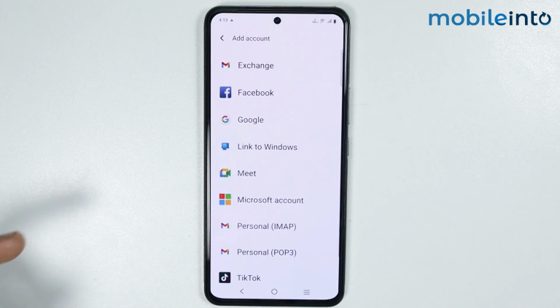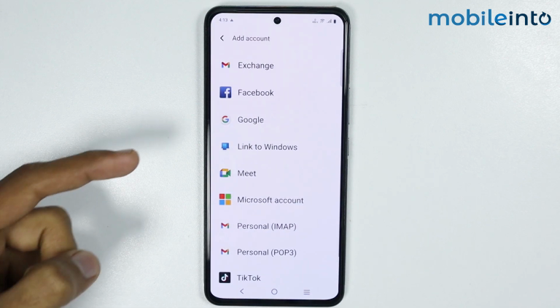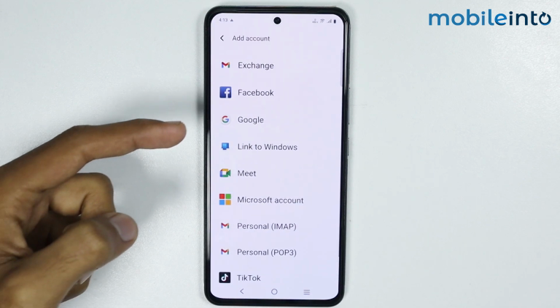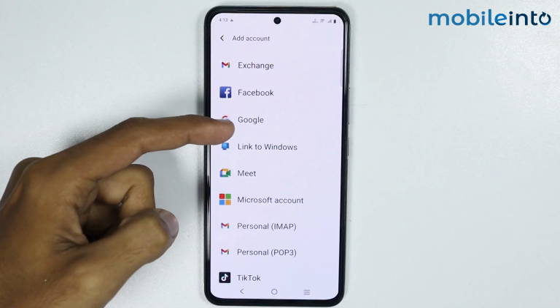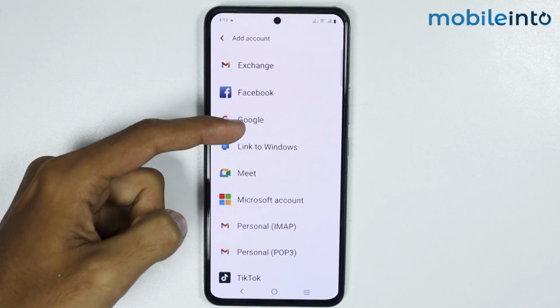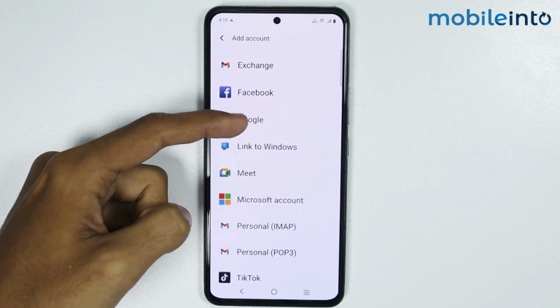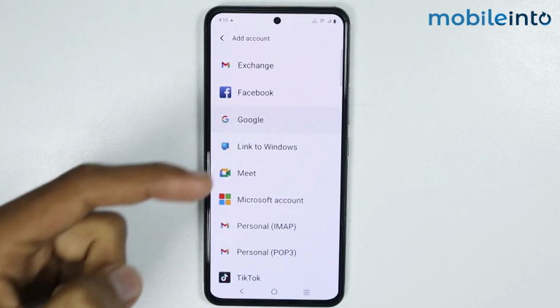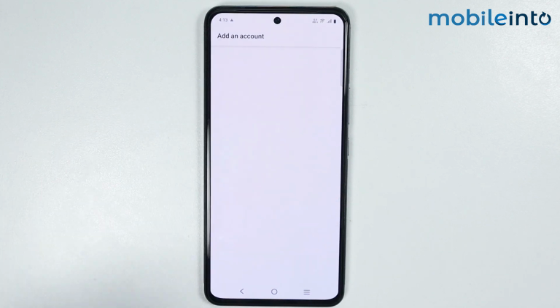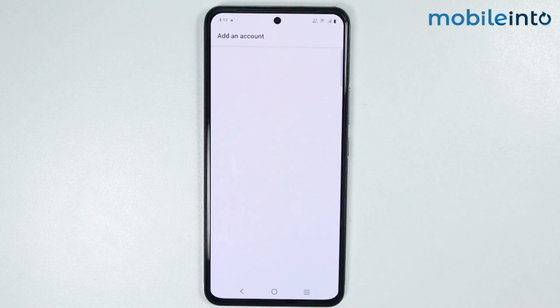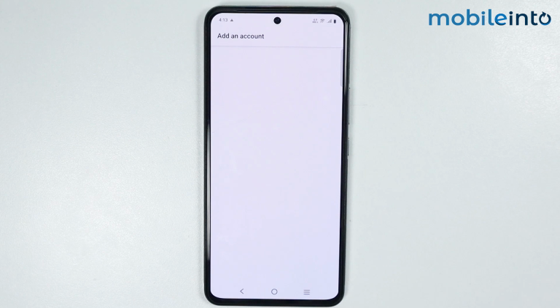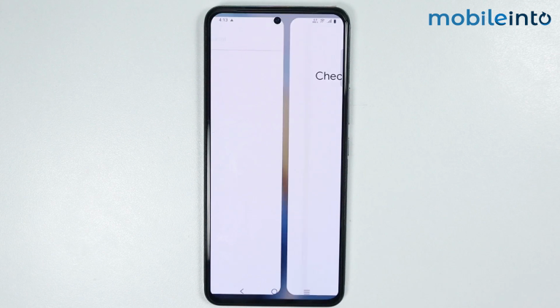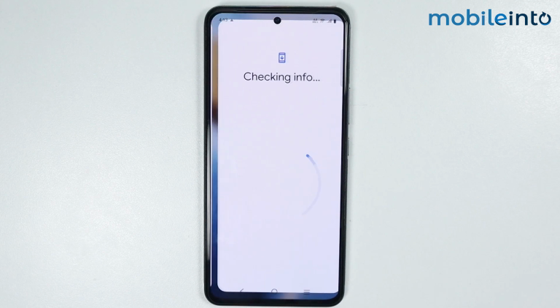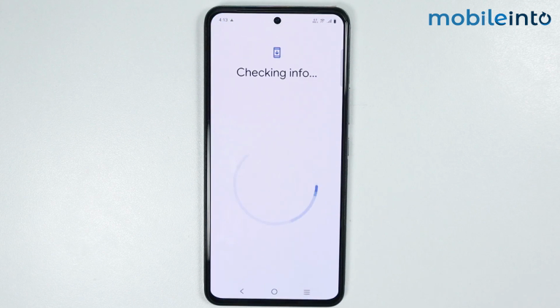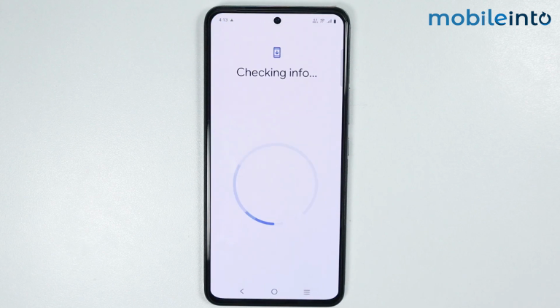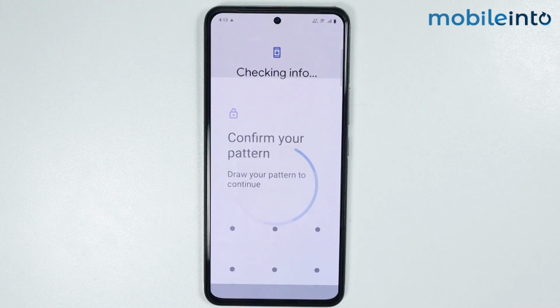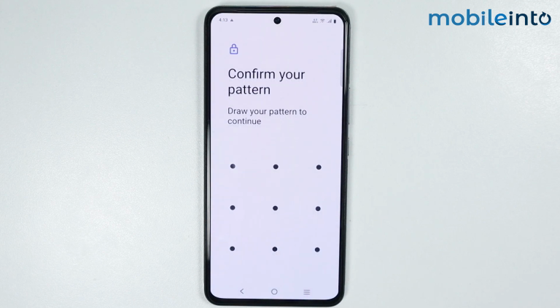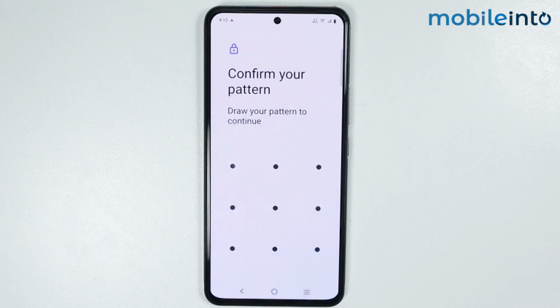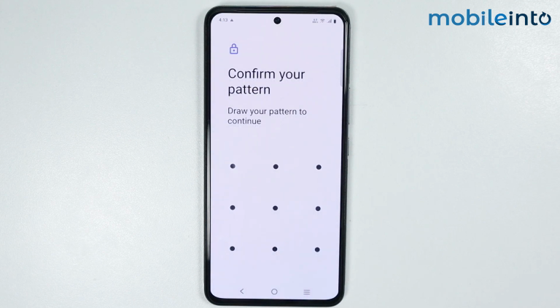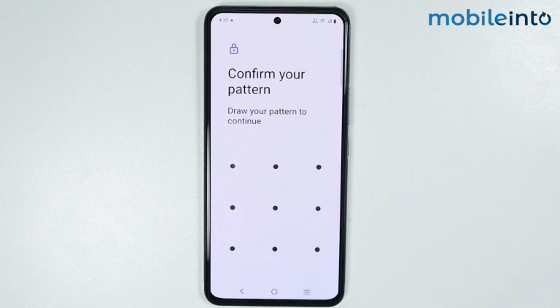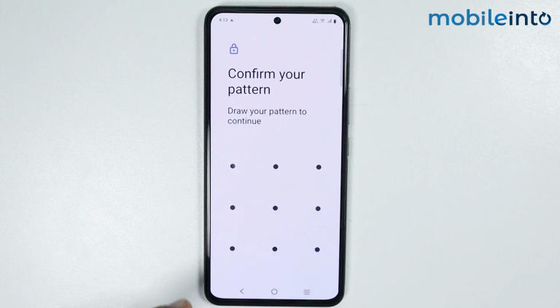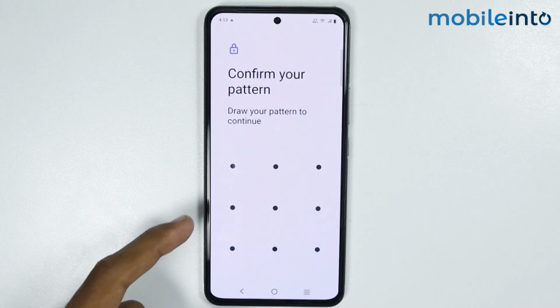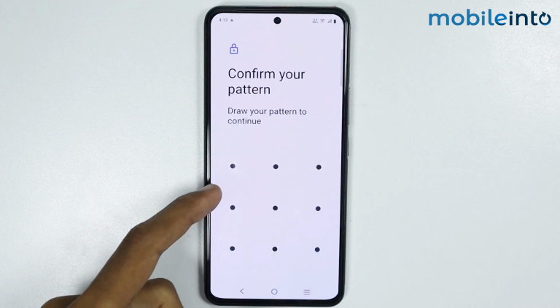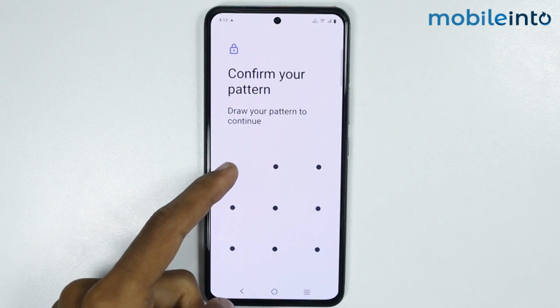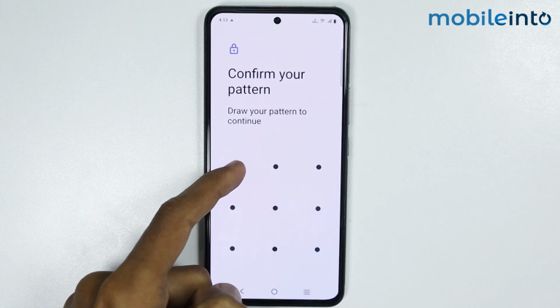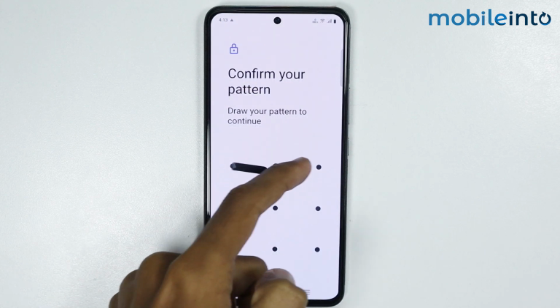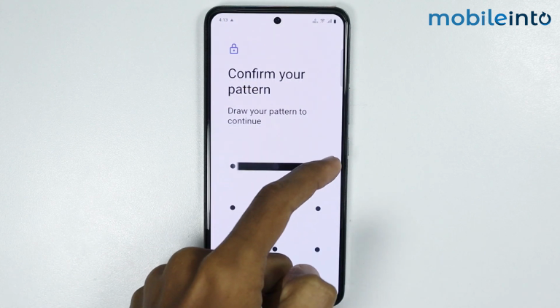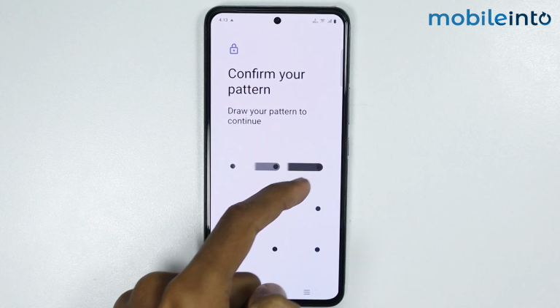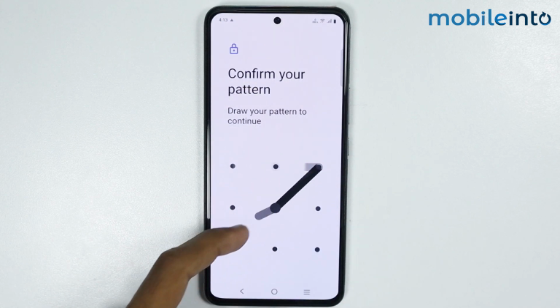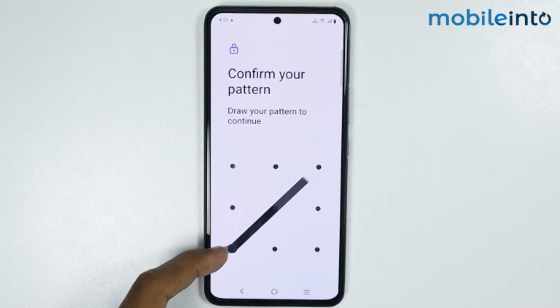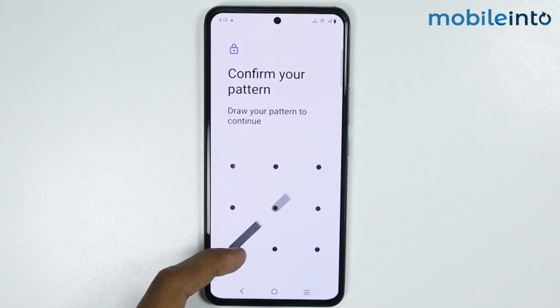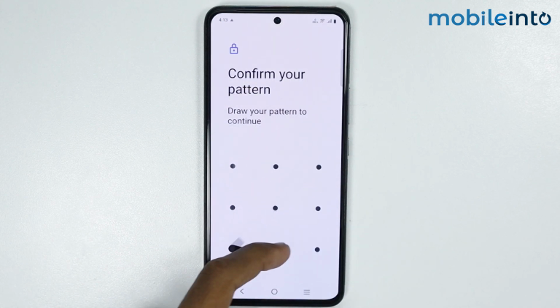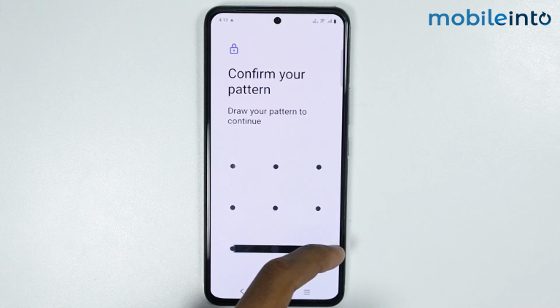Now just tap on Google. From here, just enter your lock screen password.